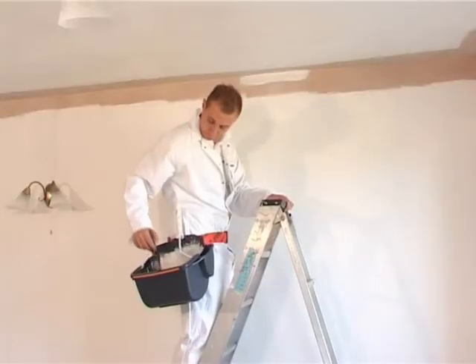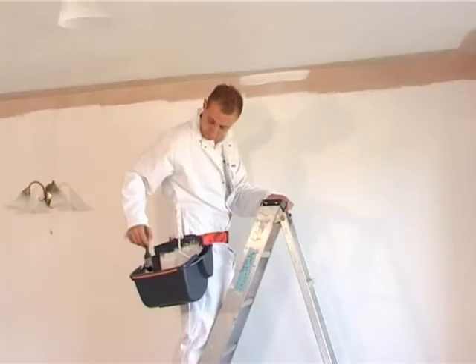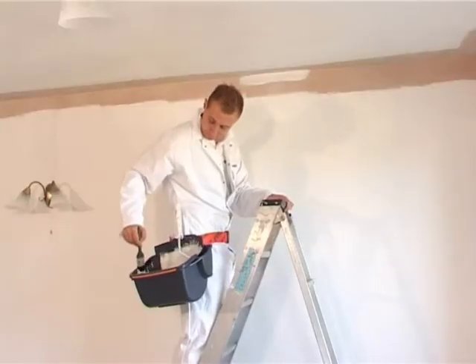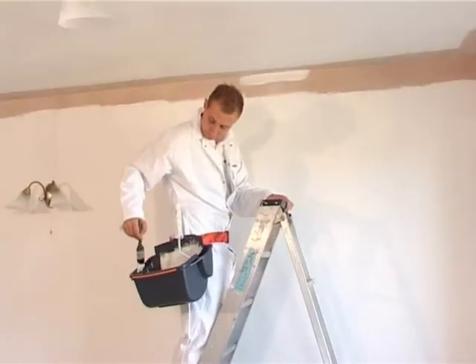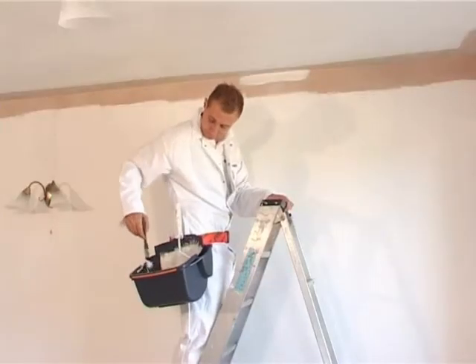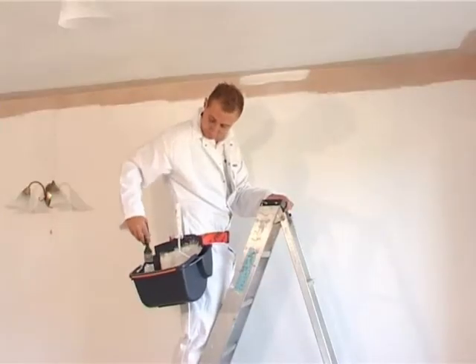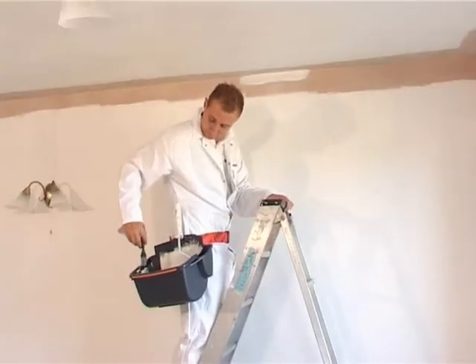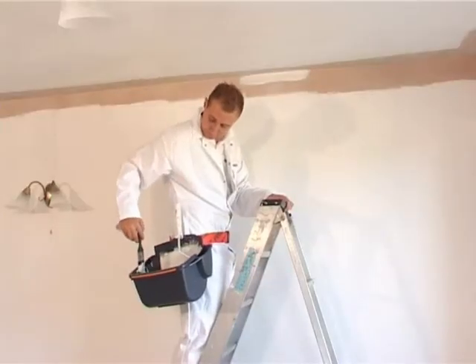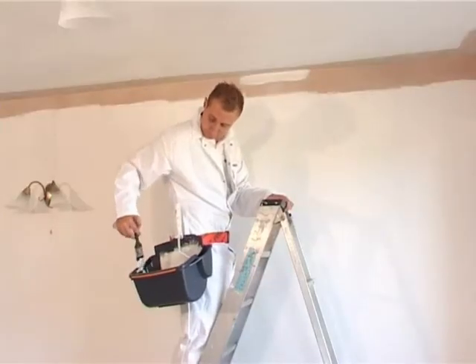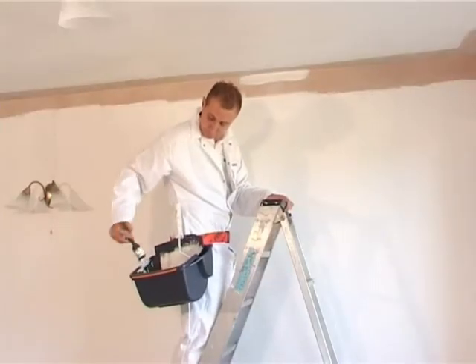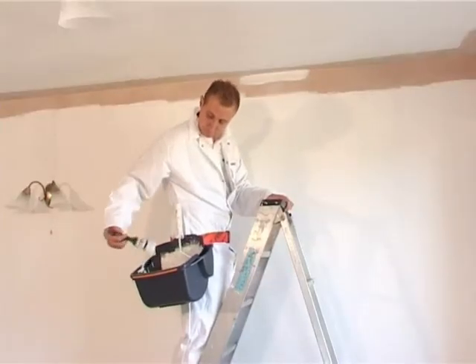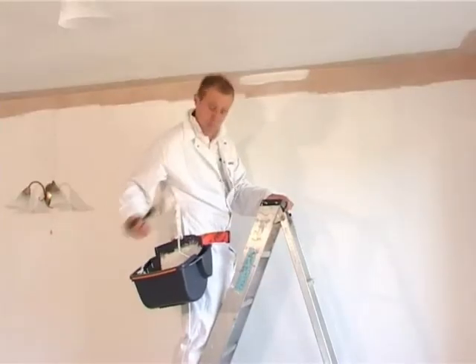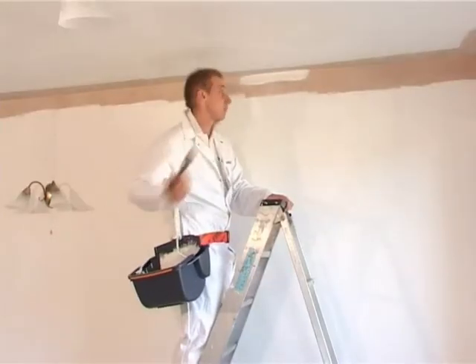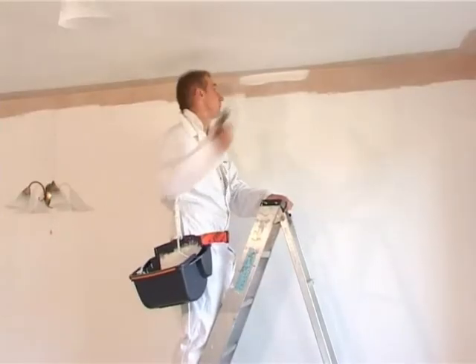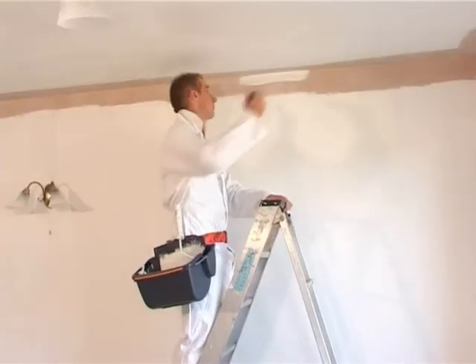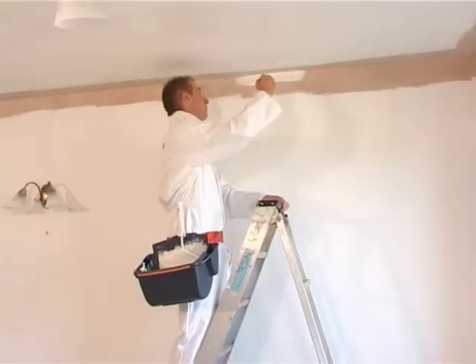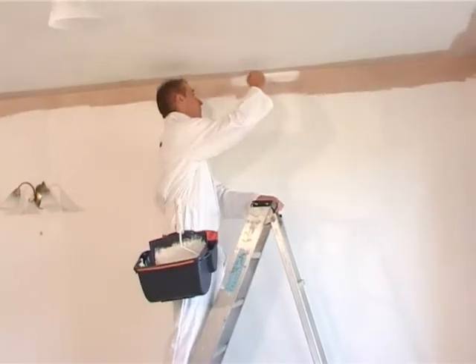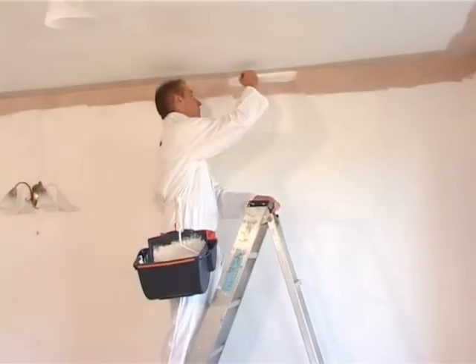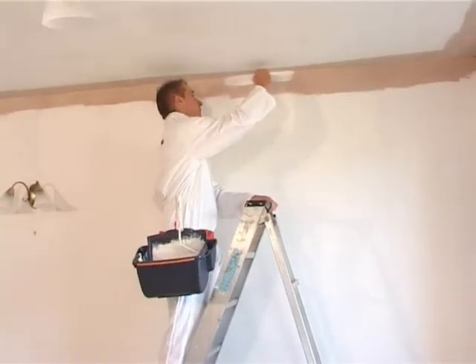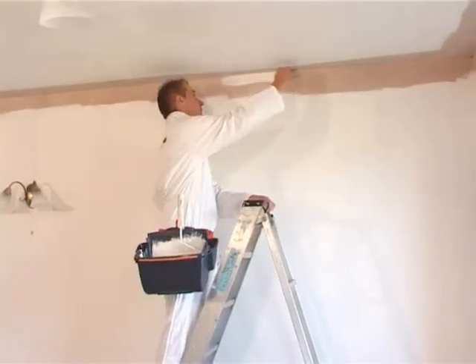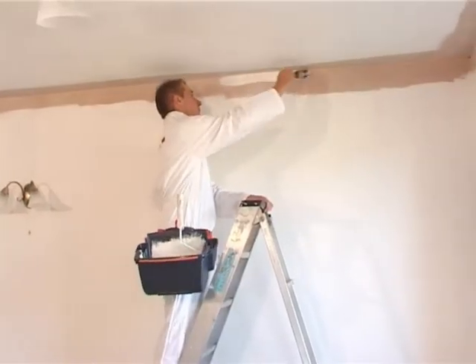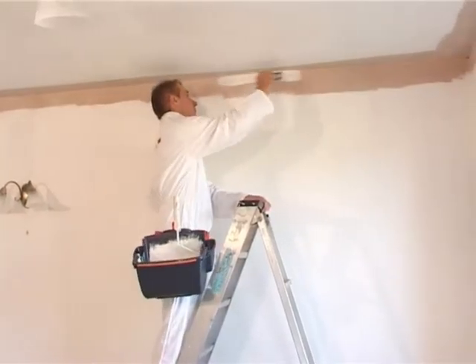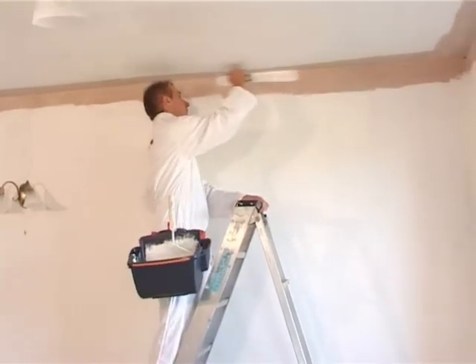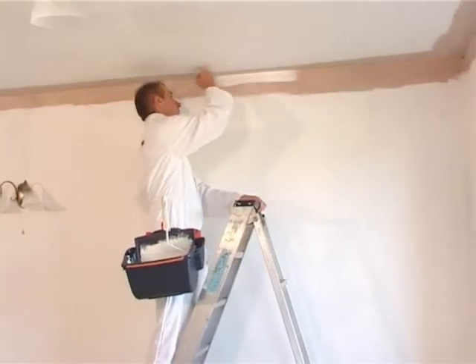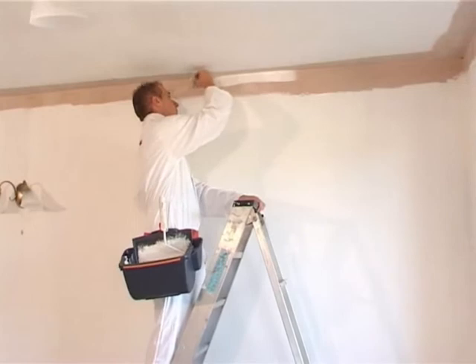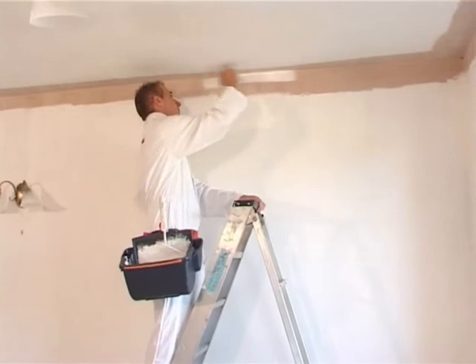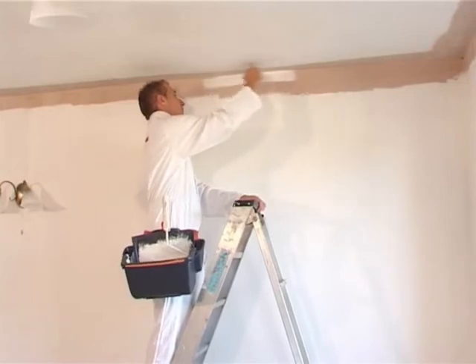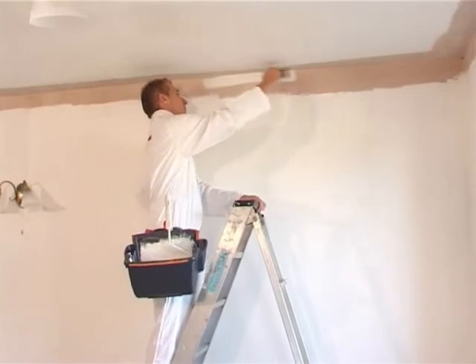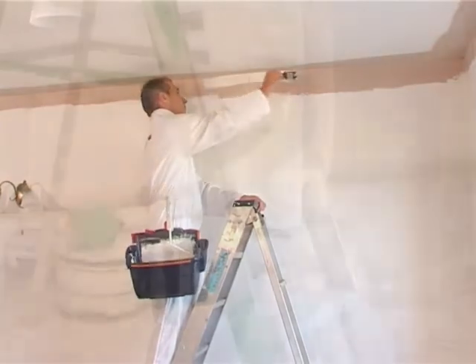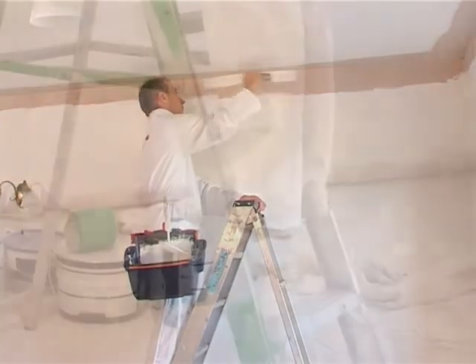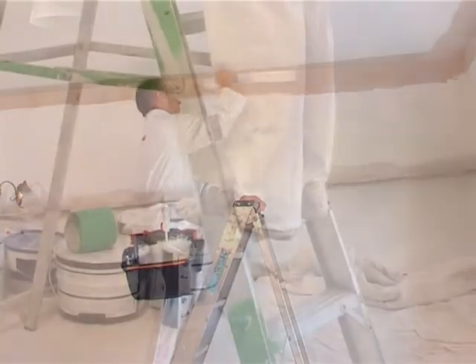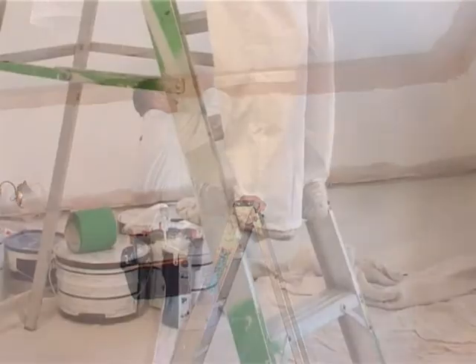Simultaneous cutting in is simple. The brush is there where you need it.